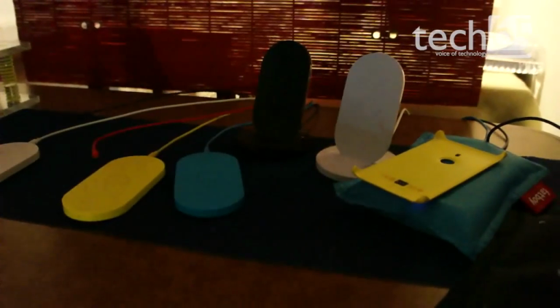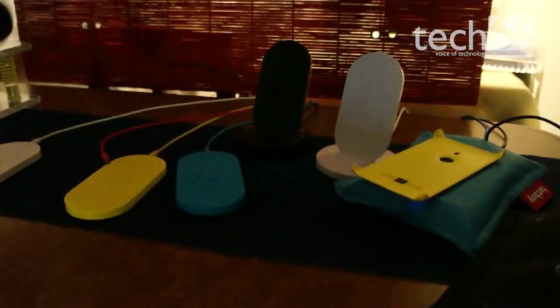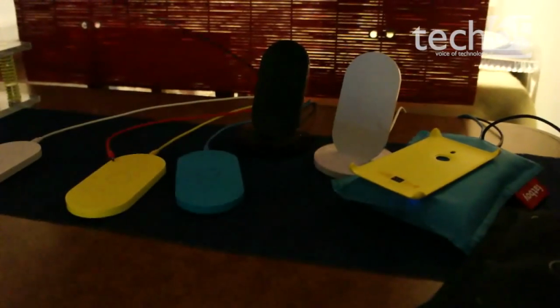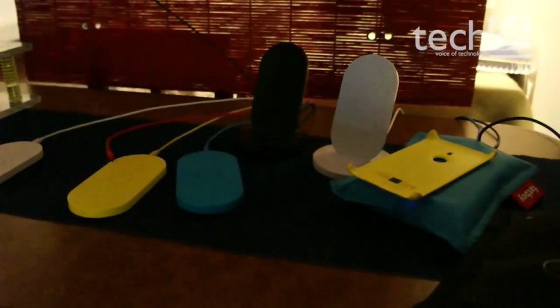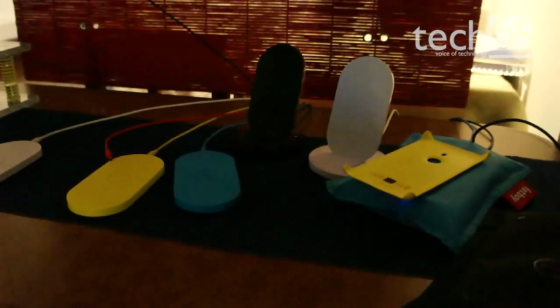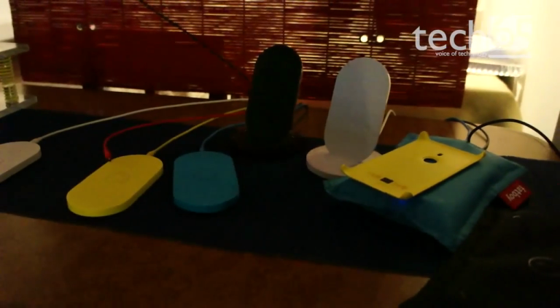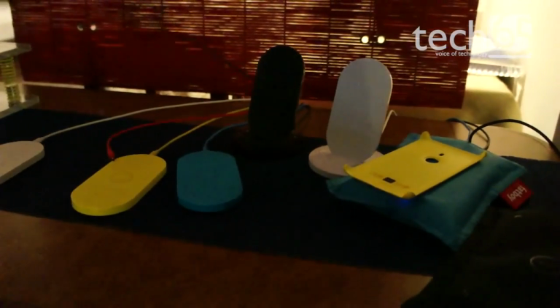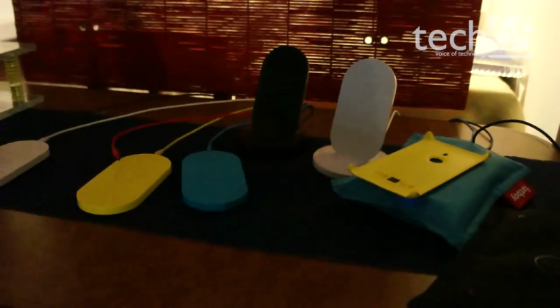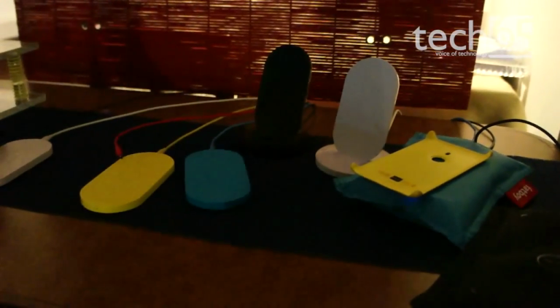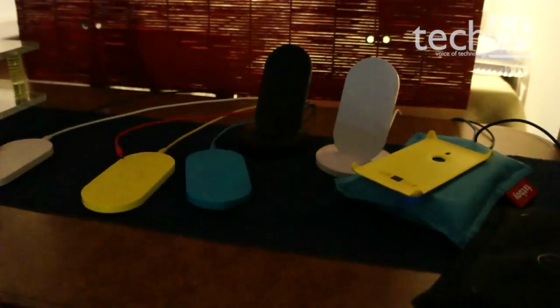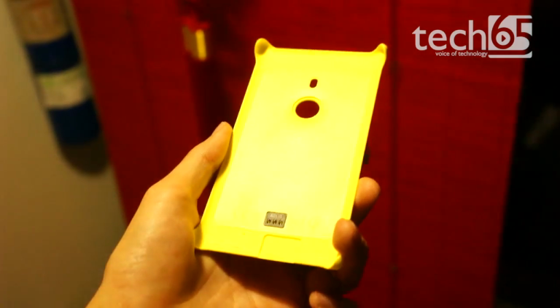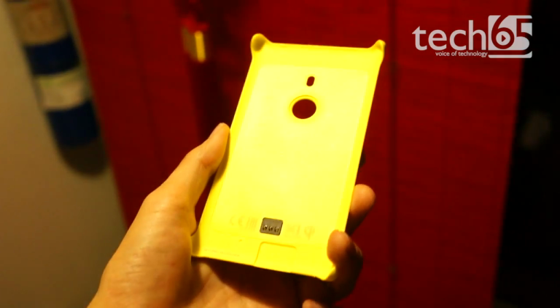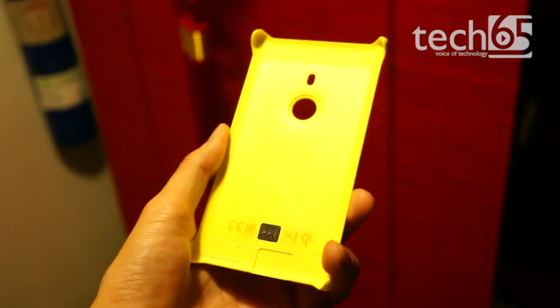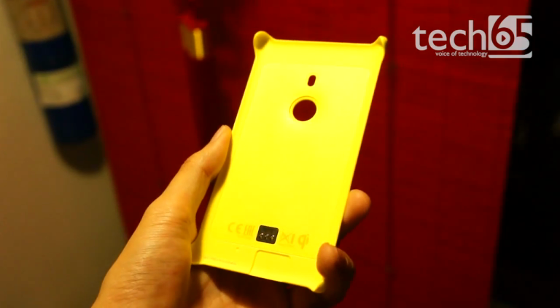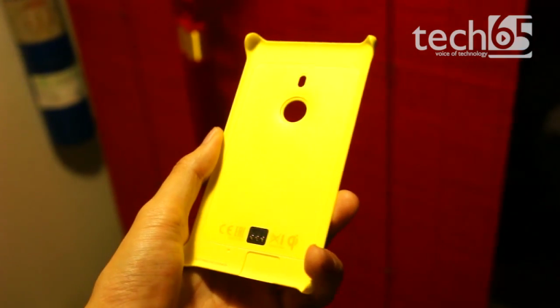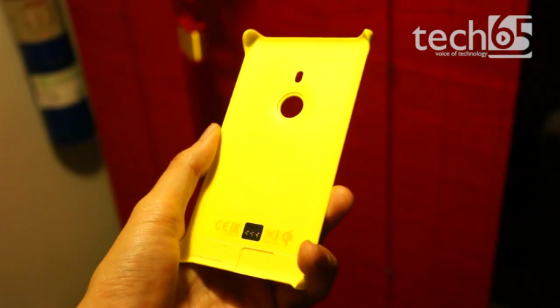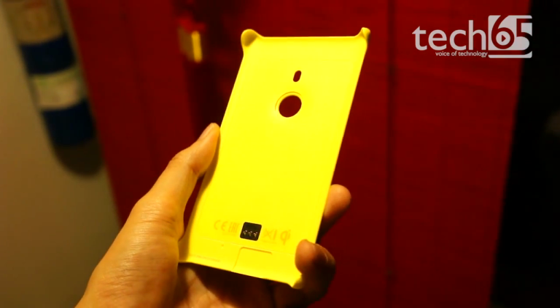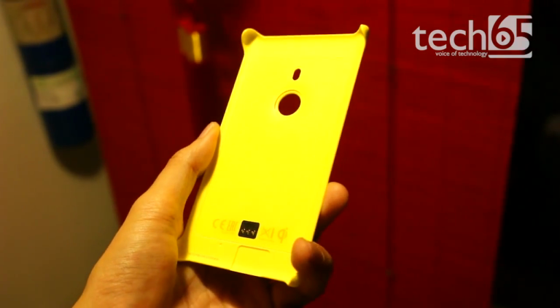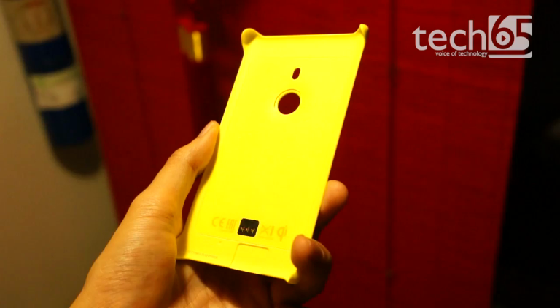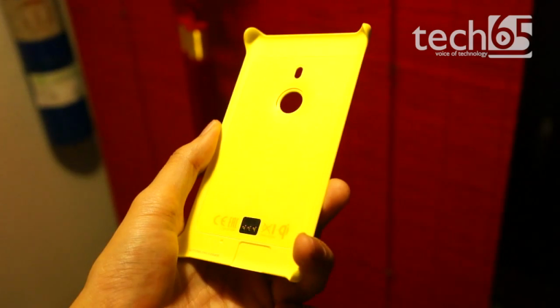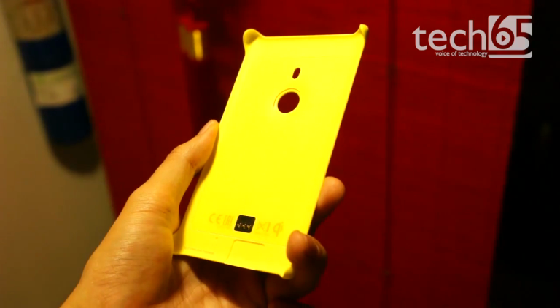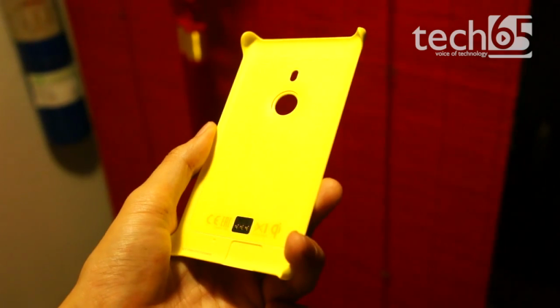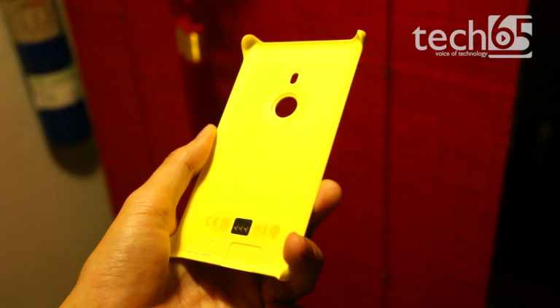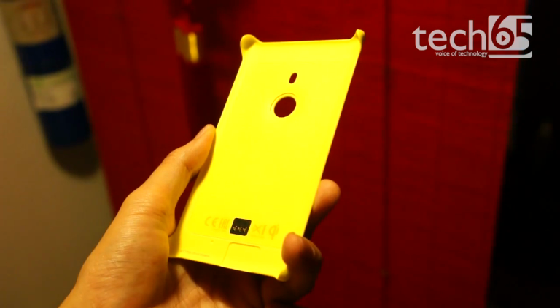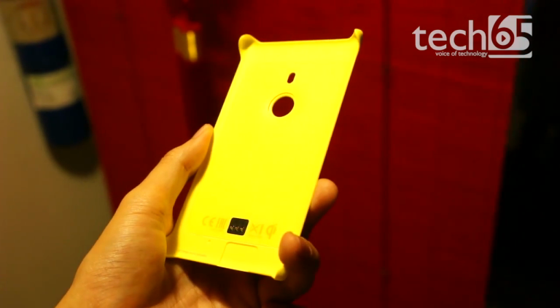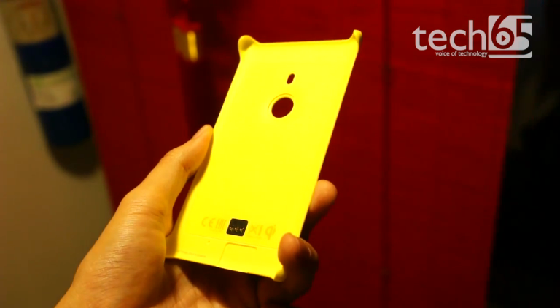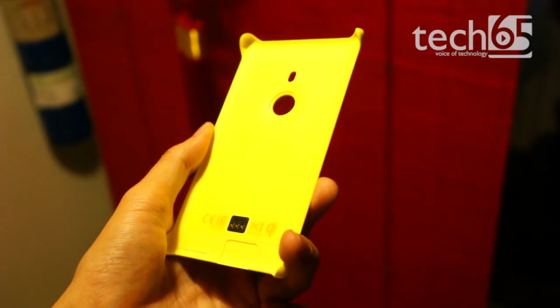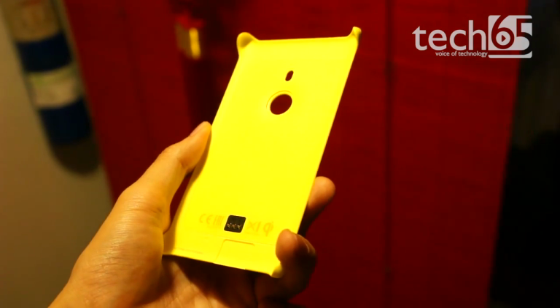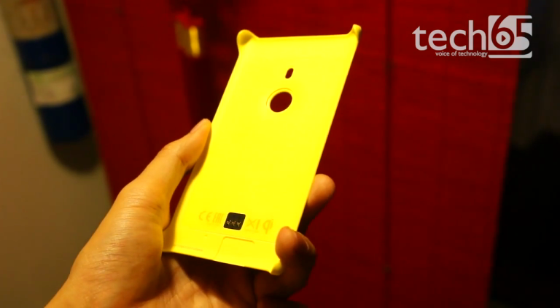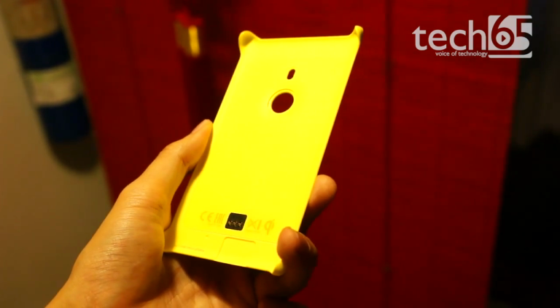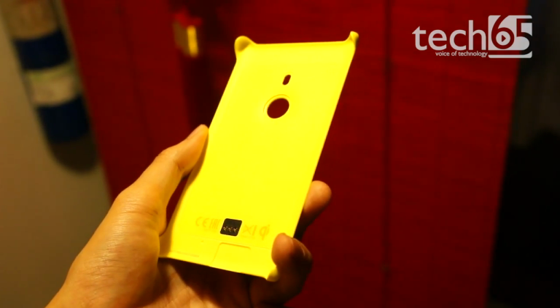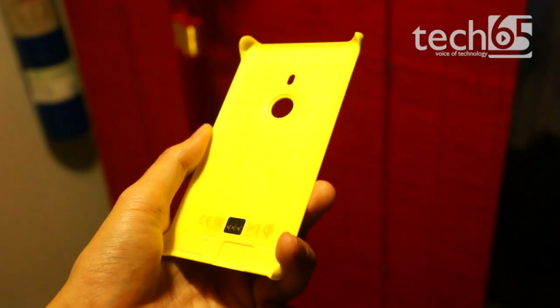As for accessories, Nokia introduced an optional clip-on case that not only adds color to the device but also introduces wireless charging.